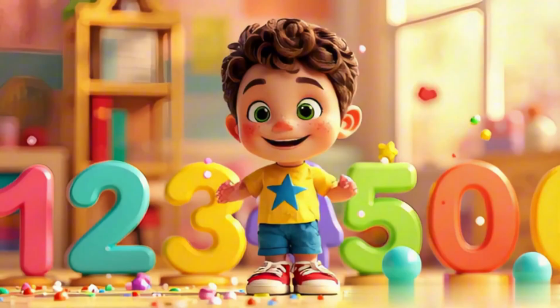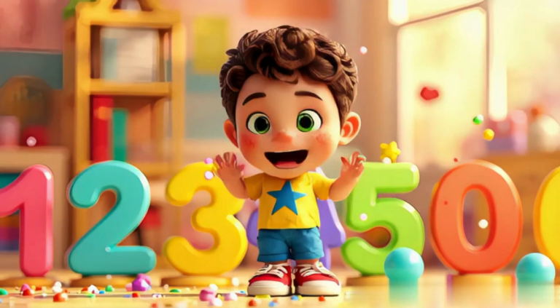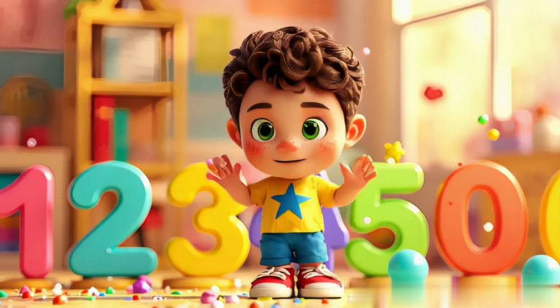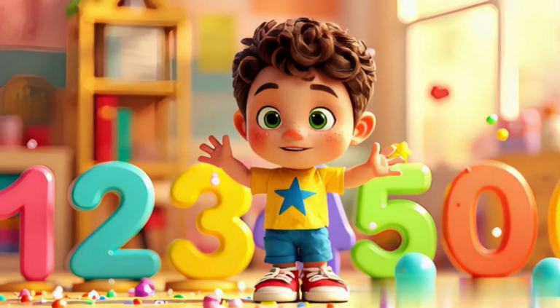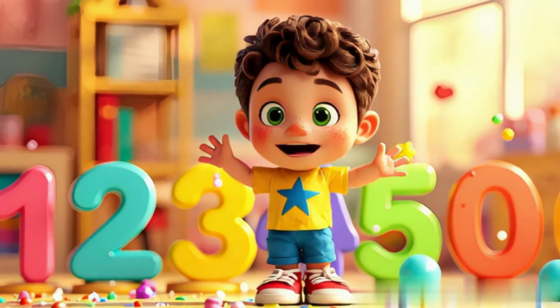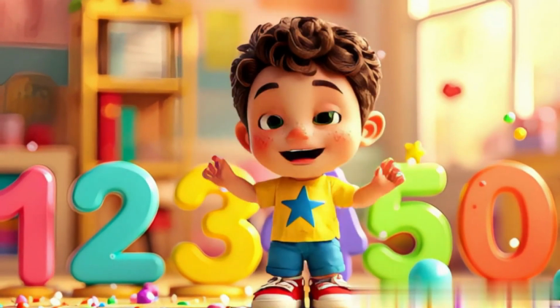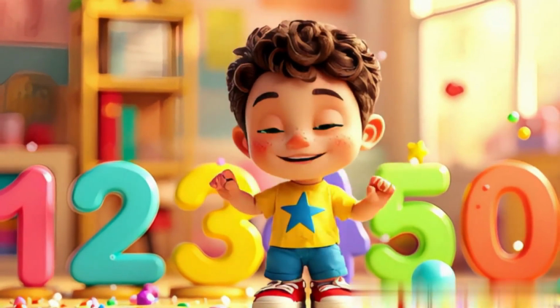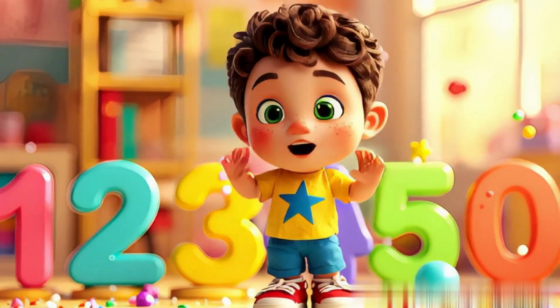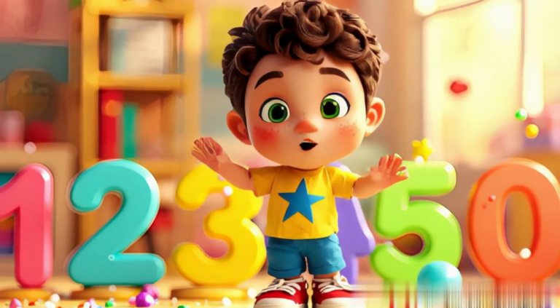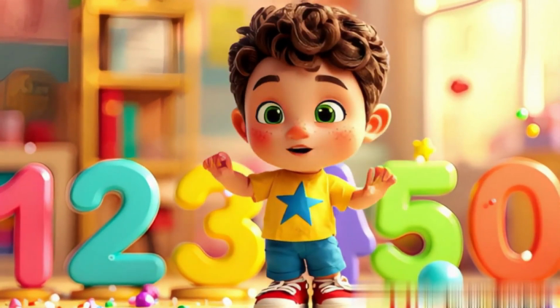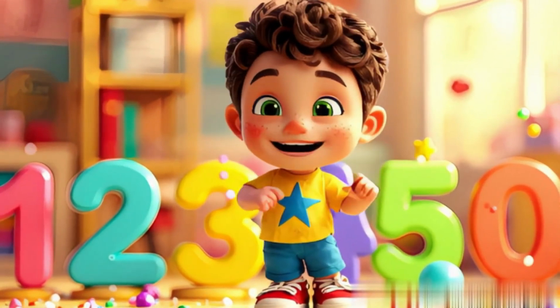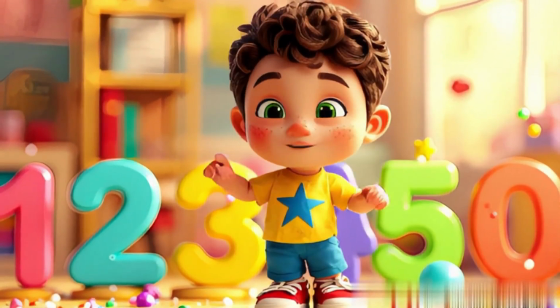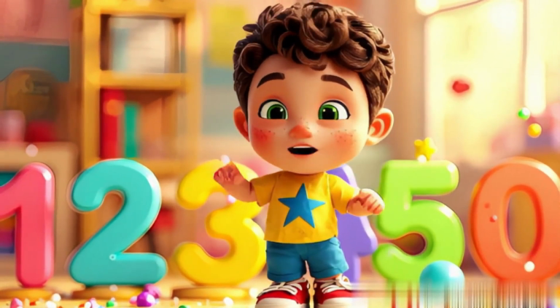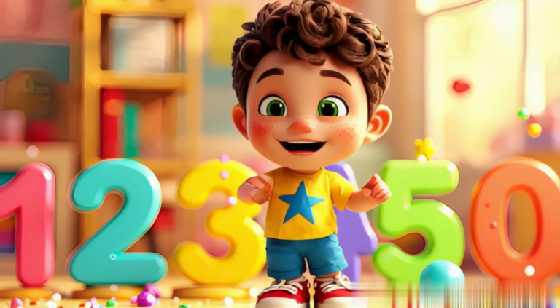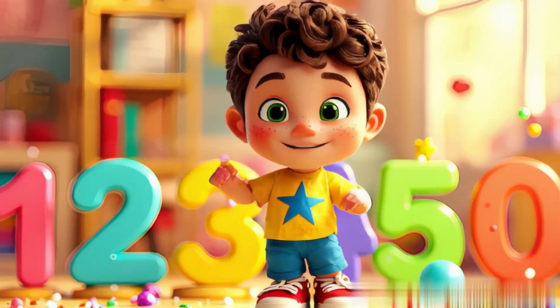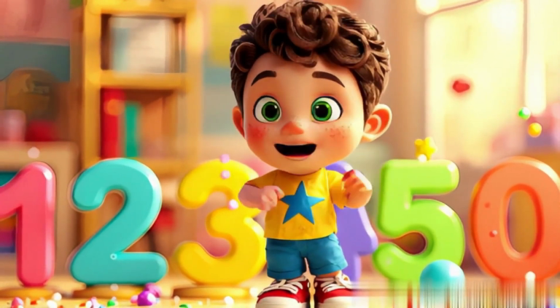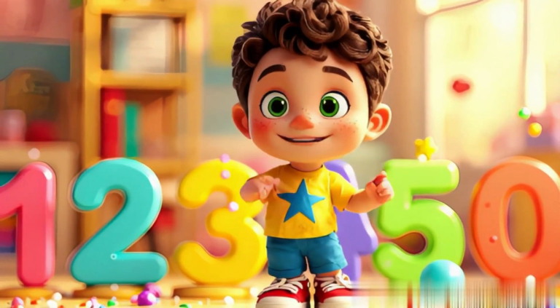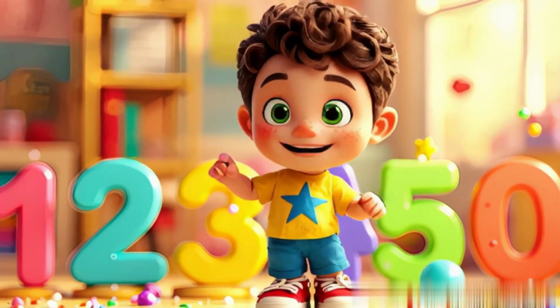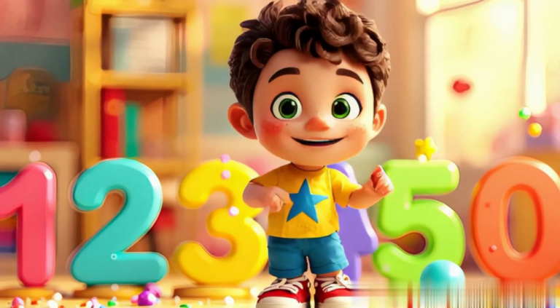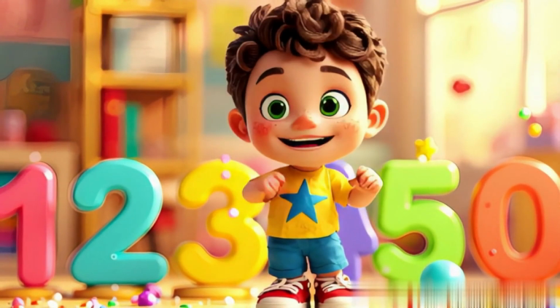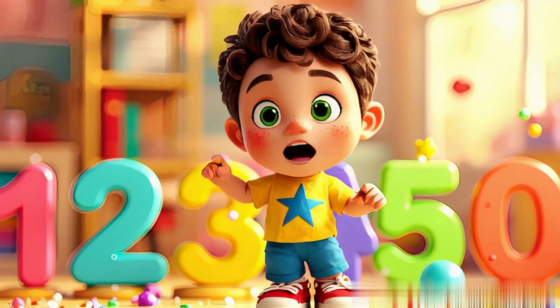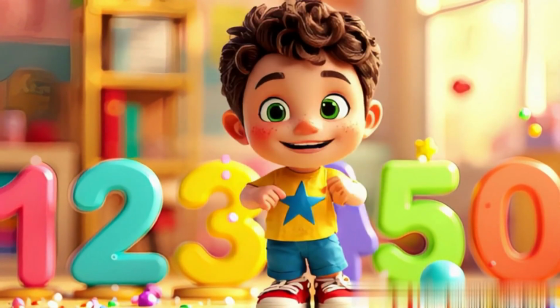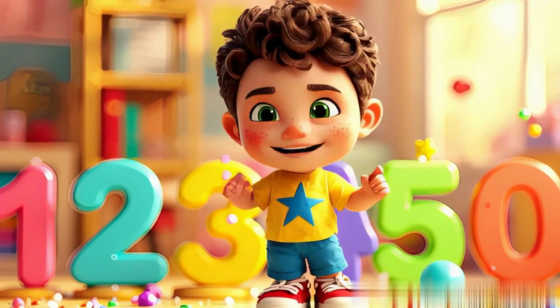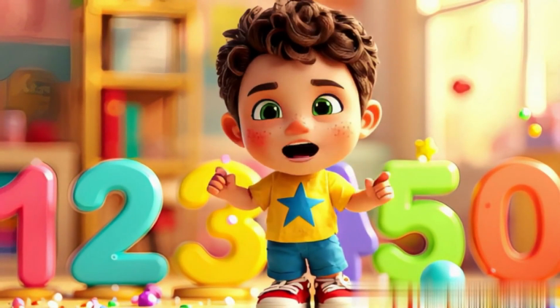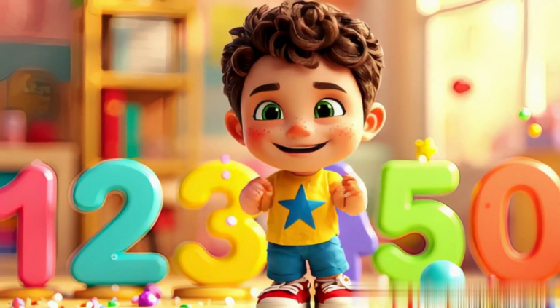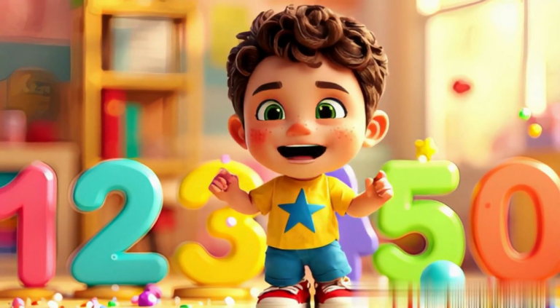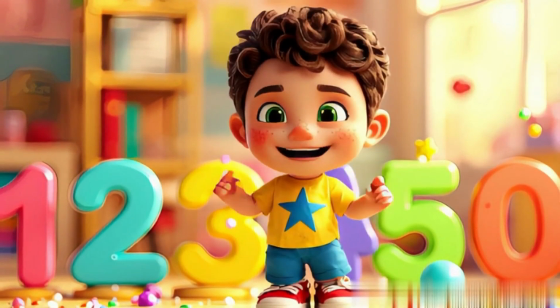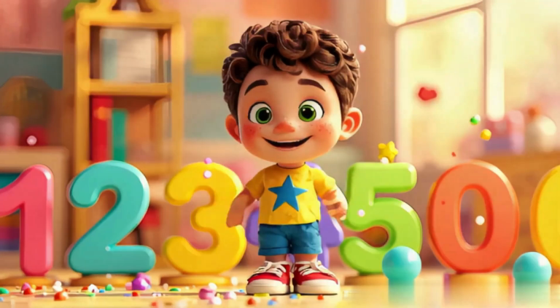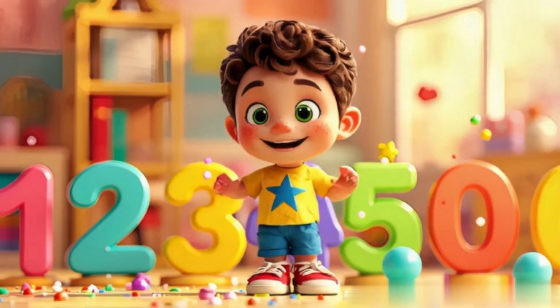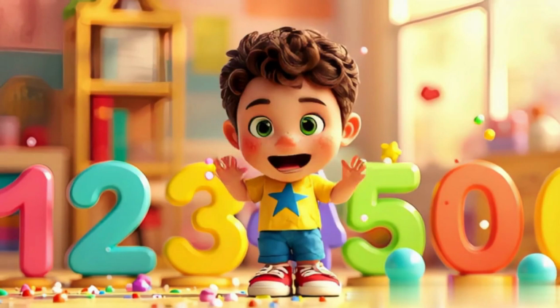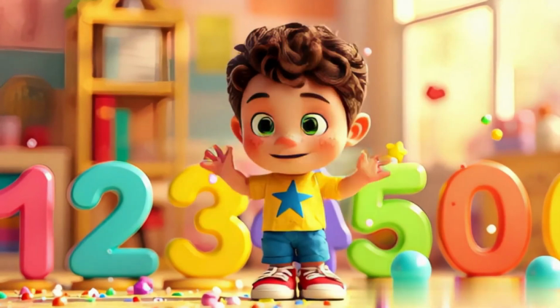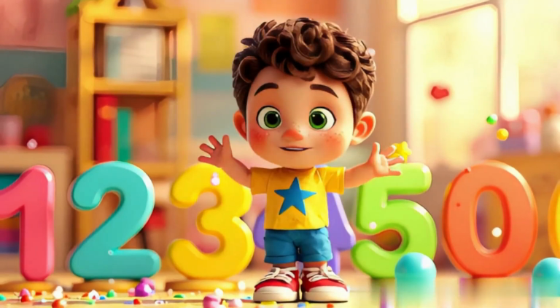Hi friend, I'm Leo. Today we're going to learn numbers from 1 to 10. Are you ready? Let's begin!